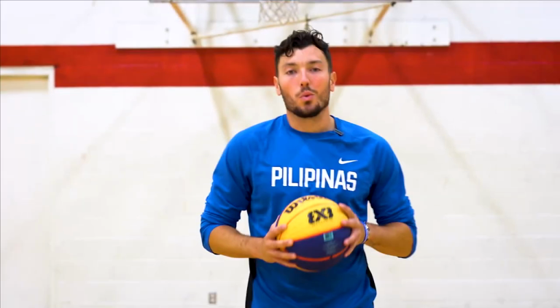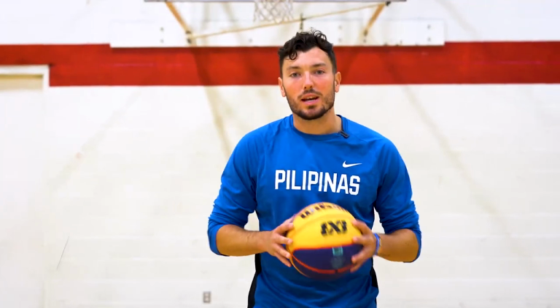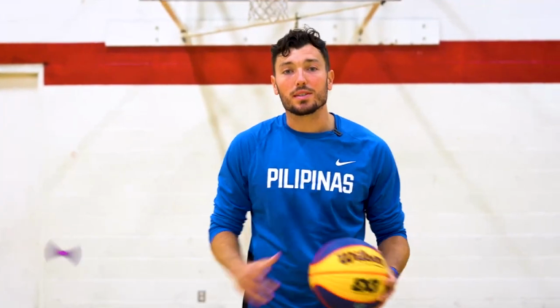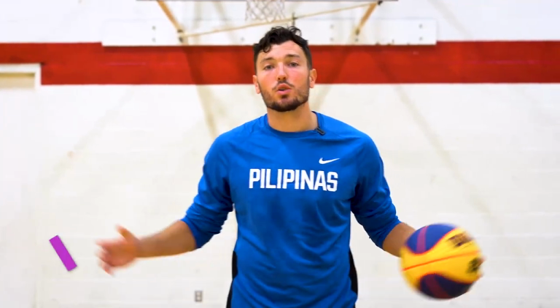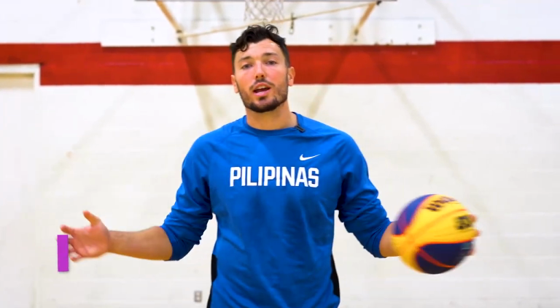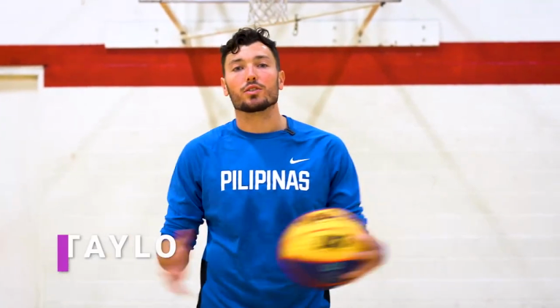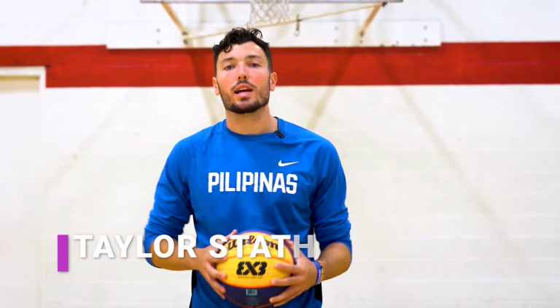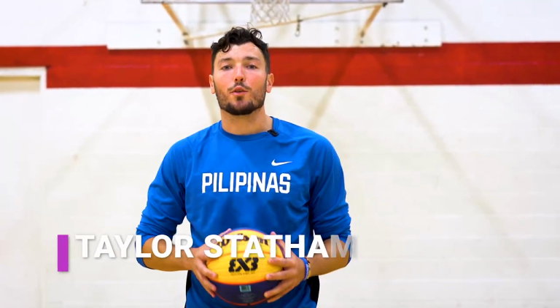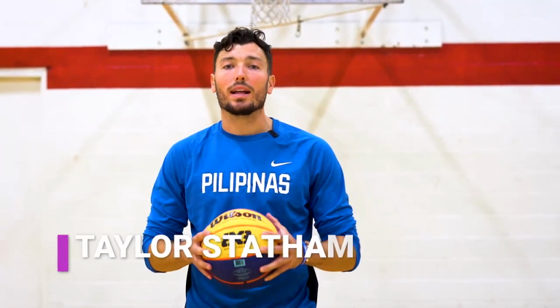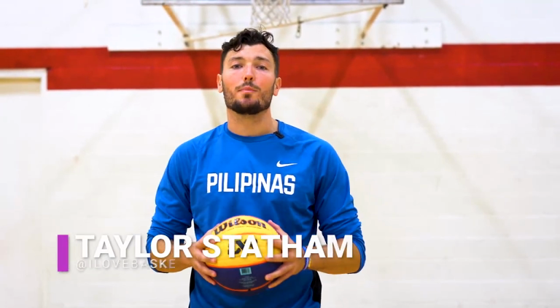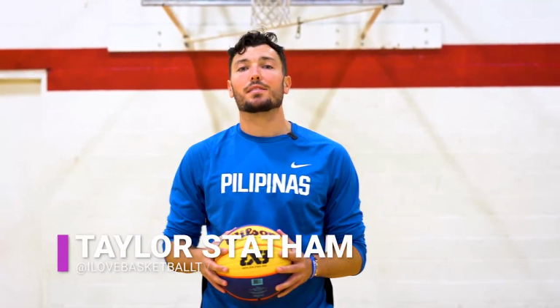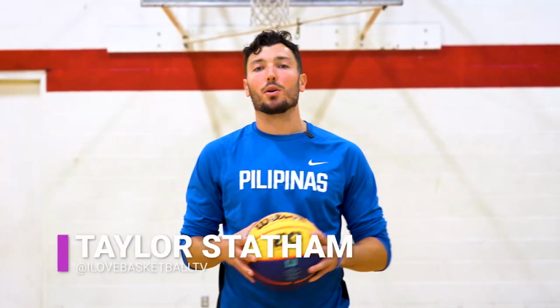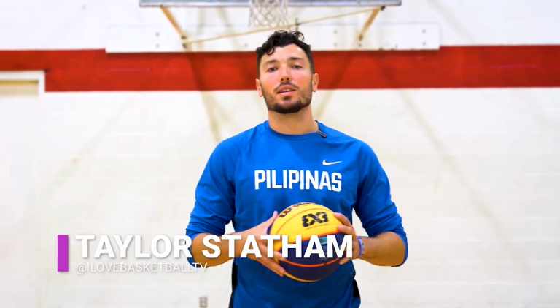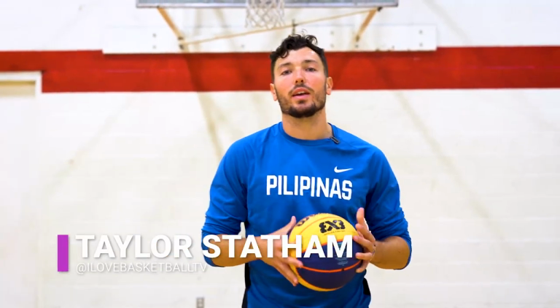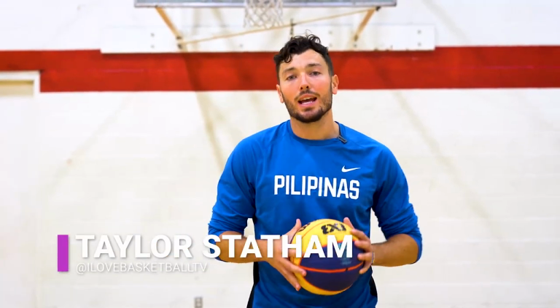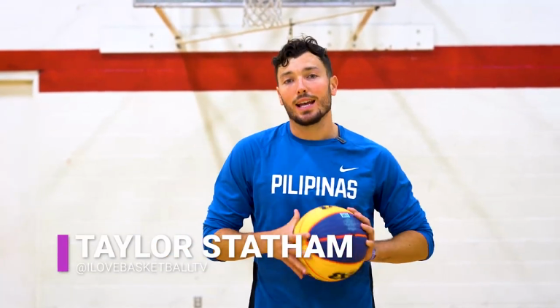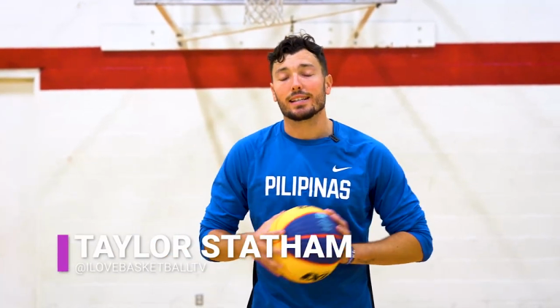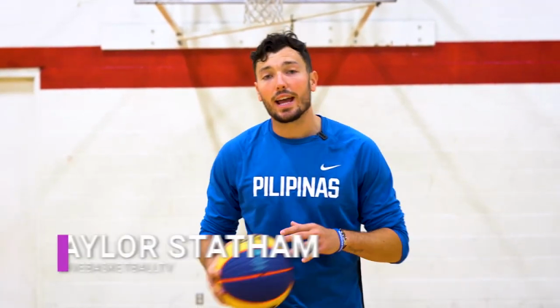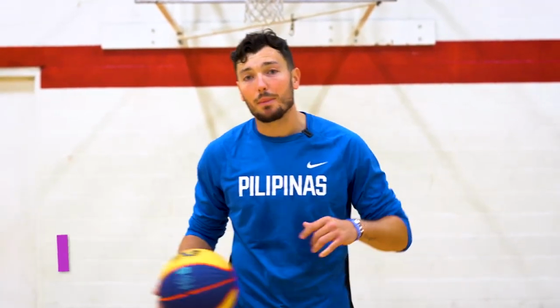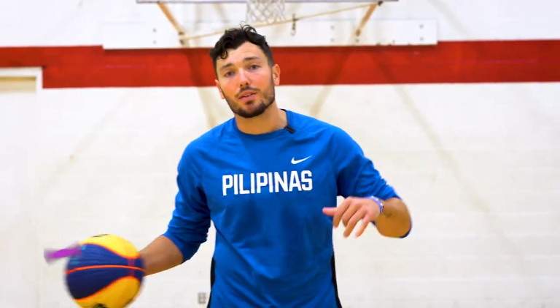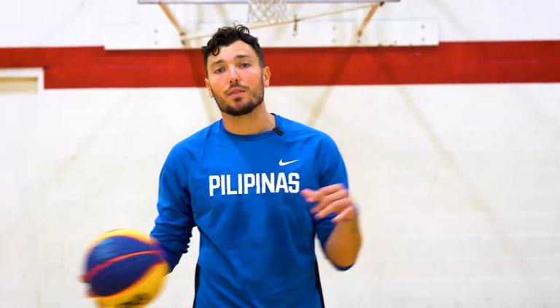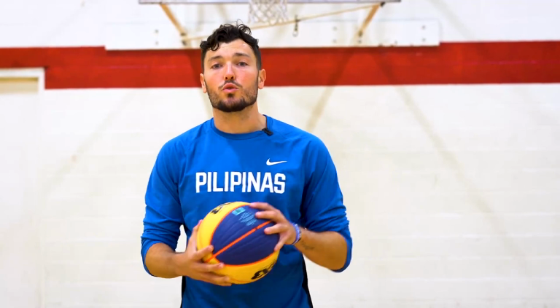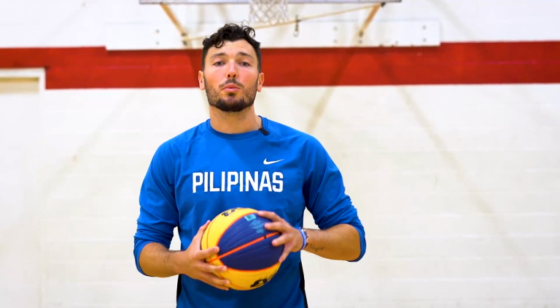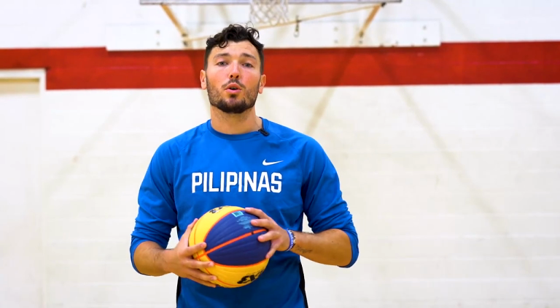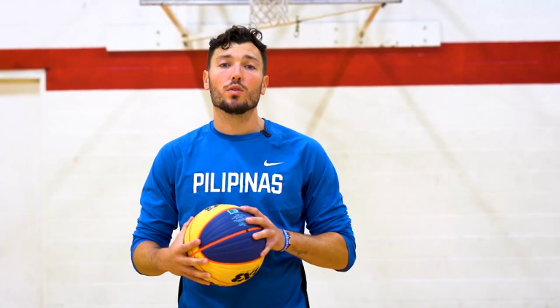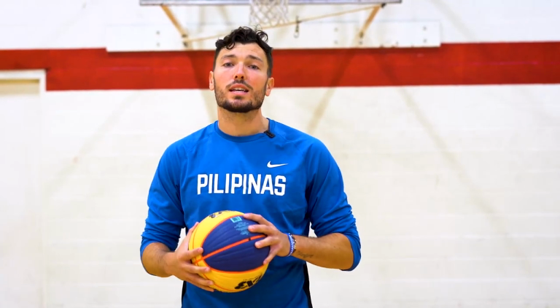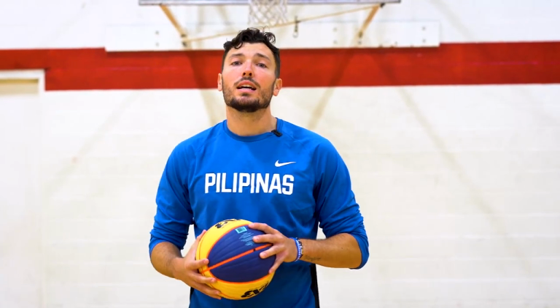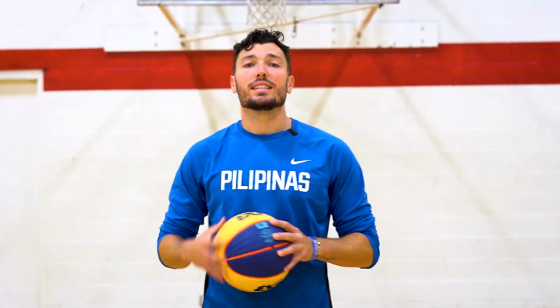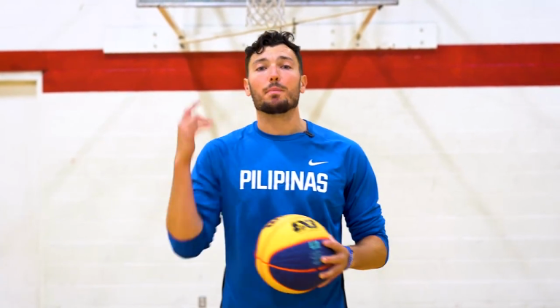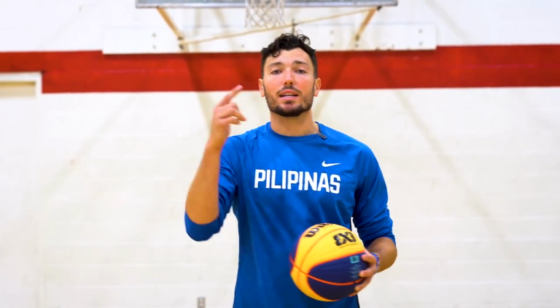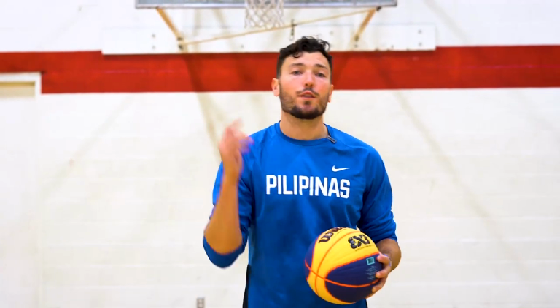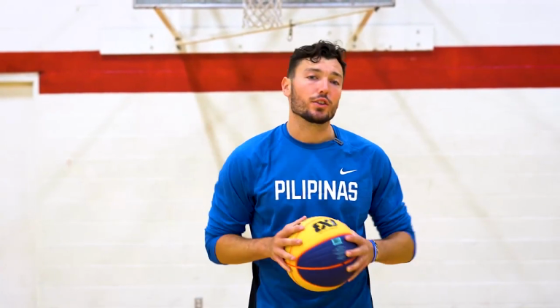What's up? This is Coach Taylor Statham from I Love Basketball TV and today I'm here to give you dribble moves to get by defenders.